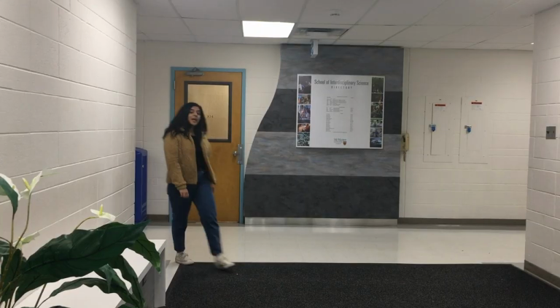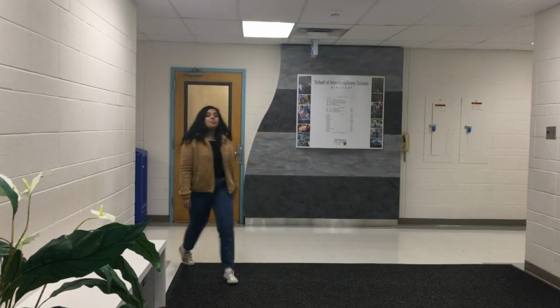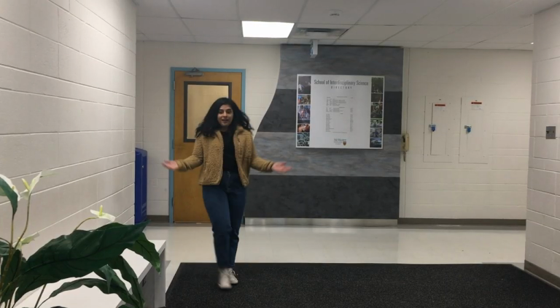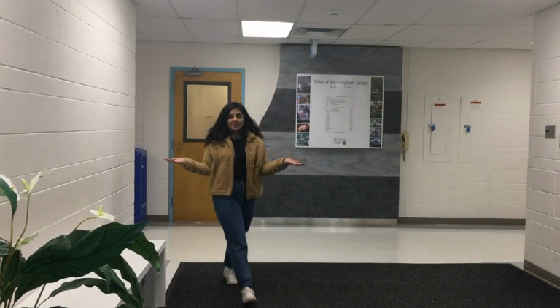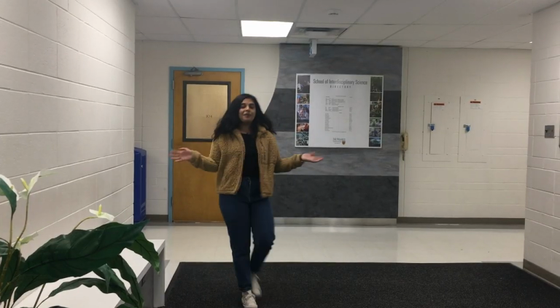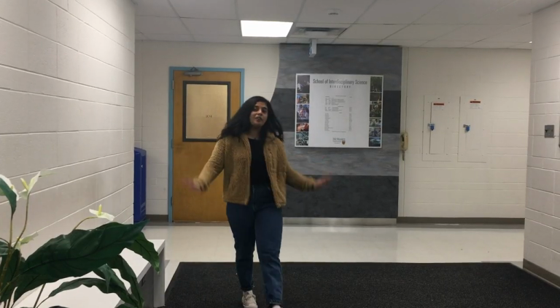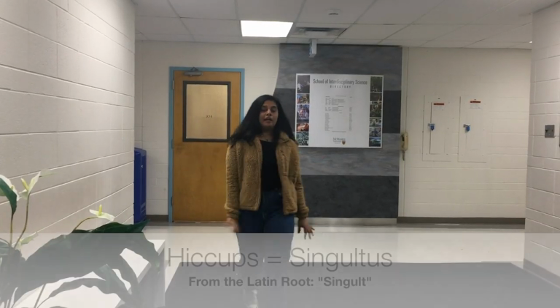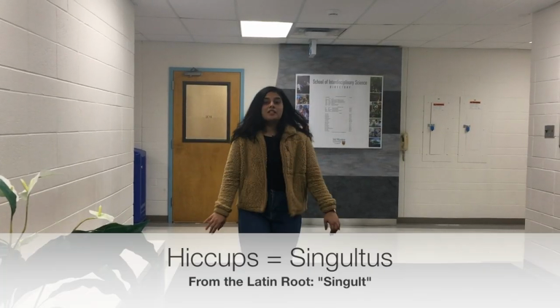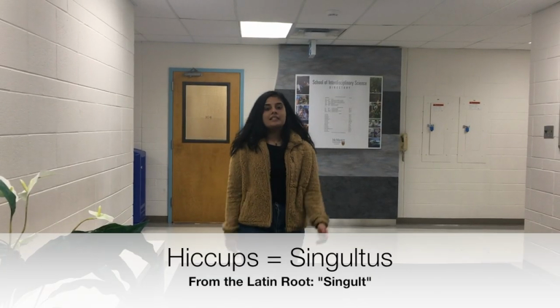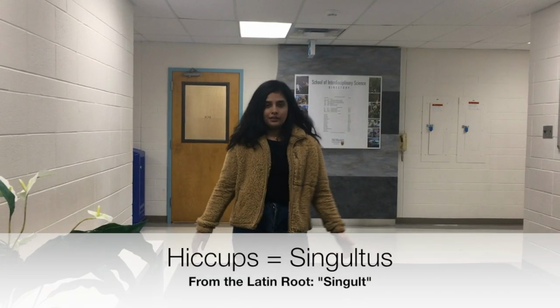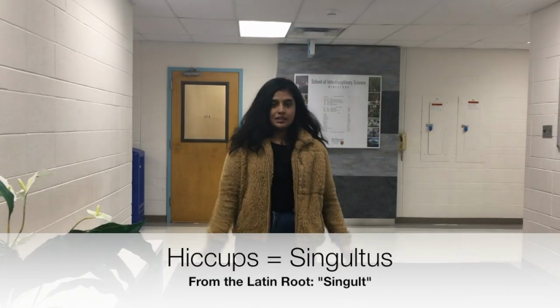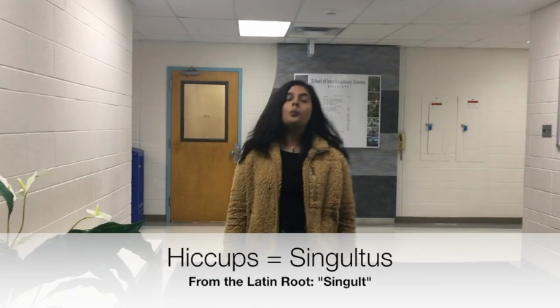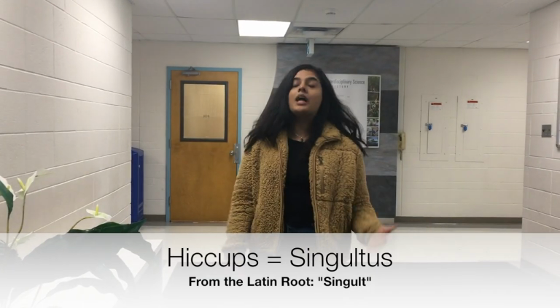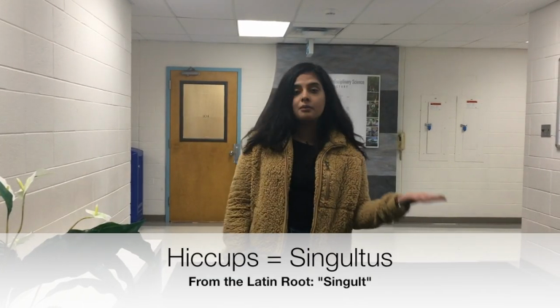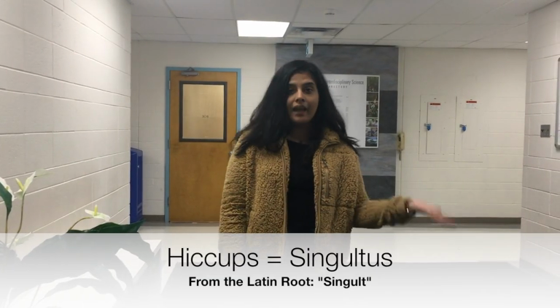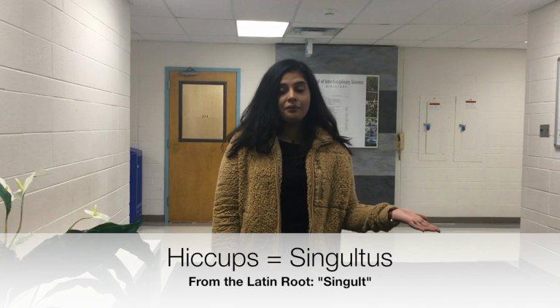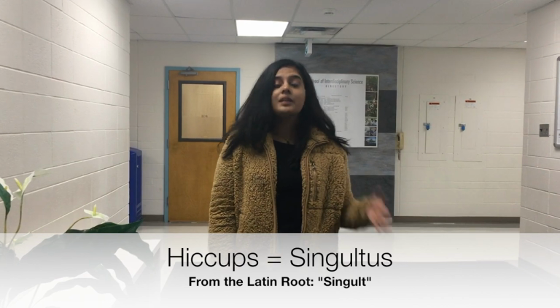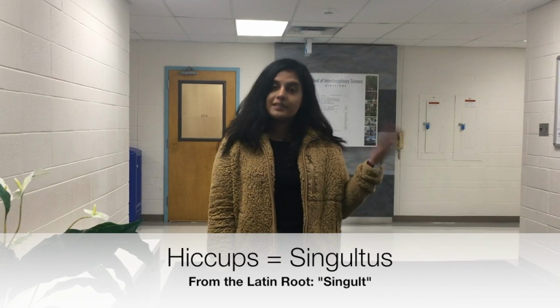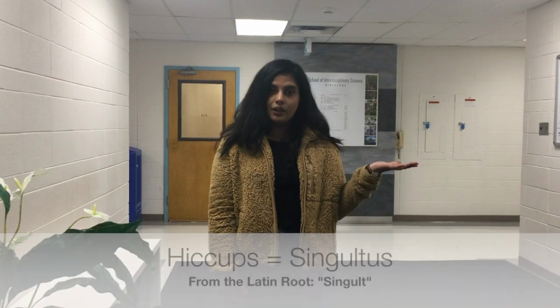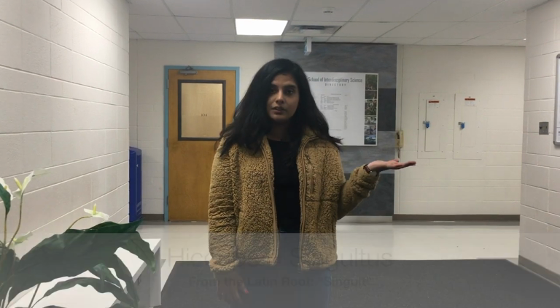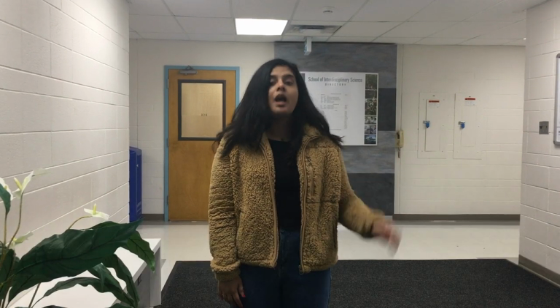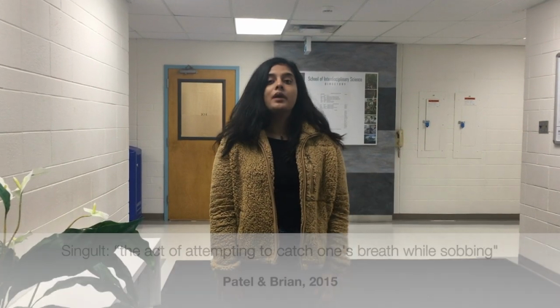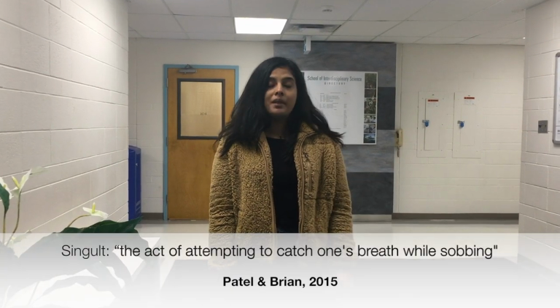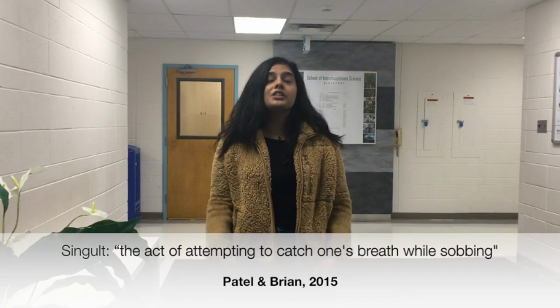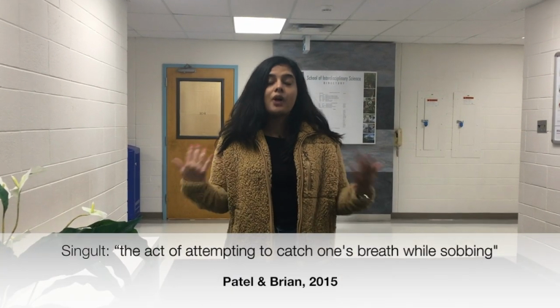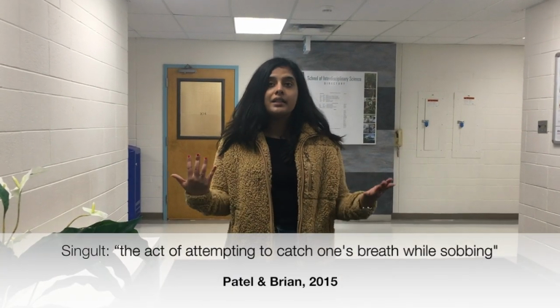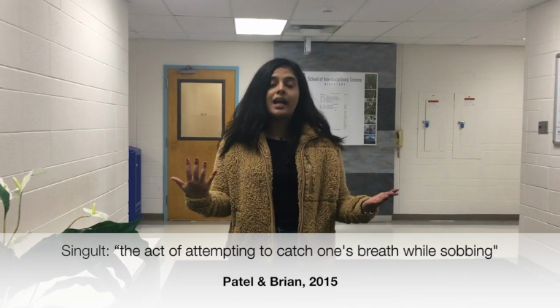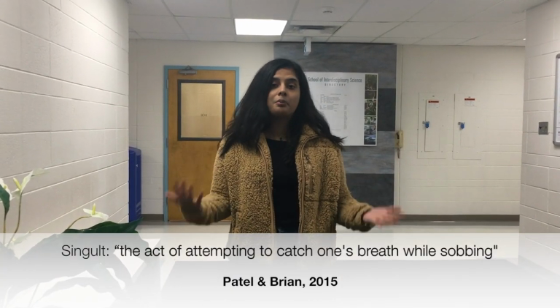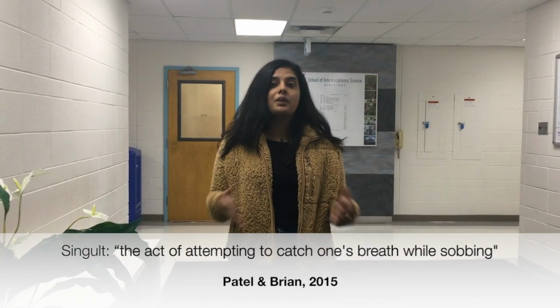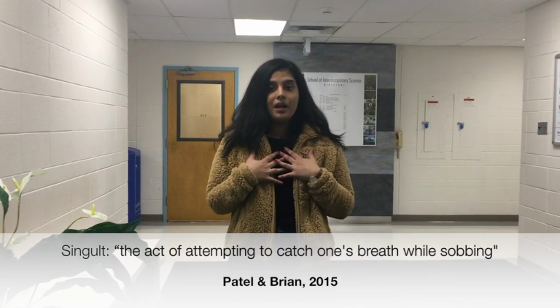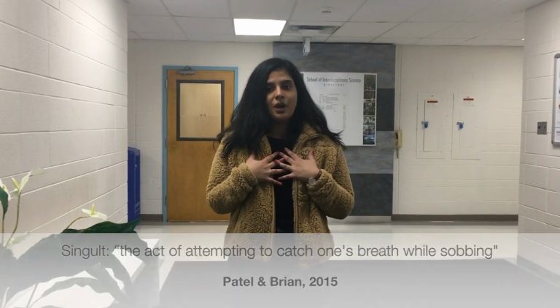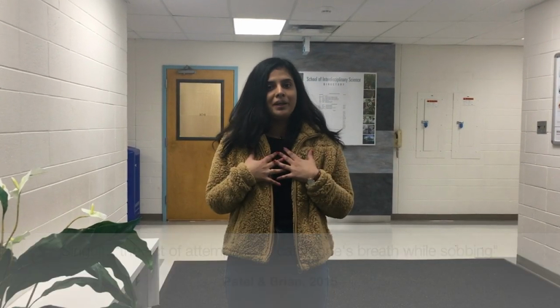The medical term for hiccups is singultis, which comes from the Latin root singult, meaning trying to catch your breath while sobbing.